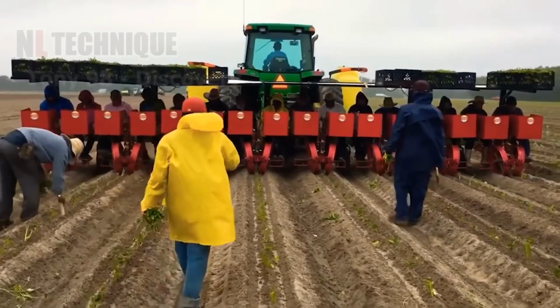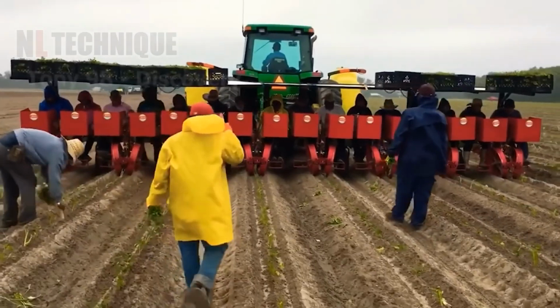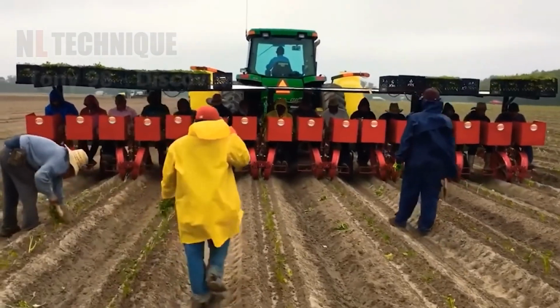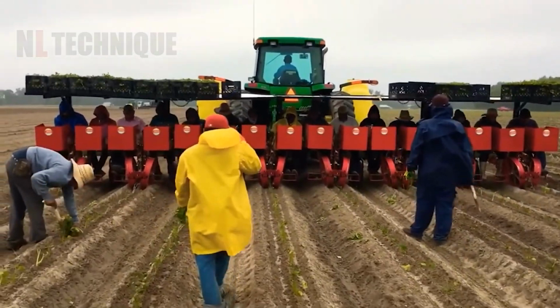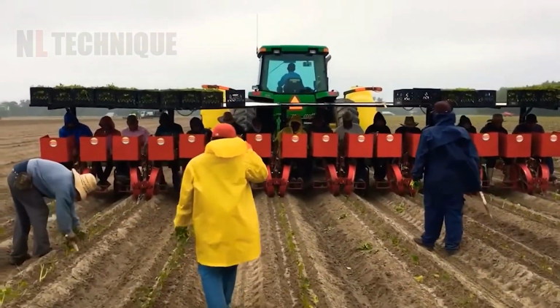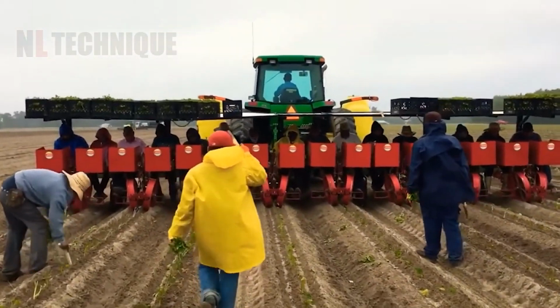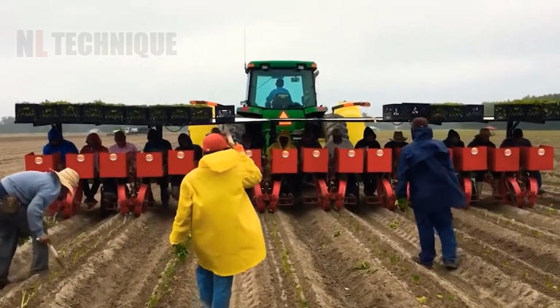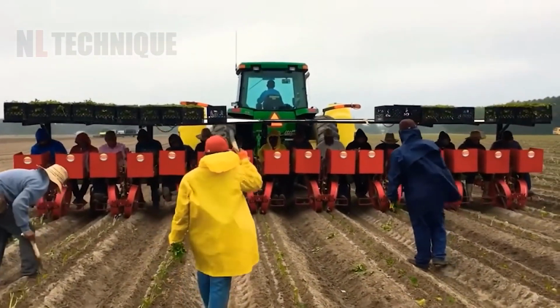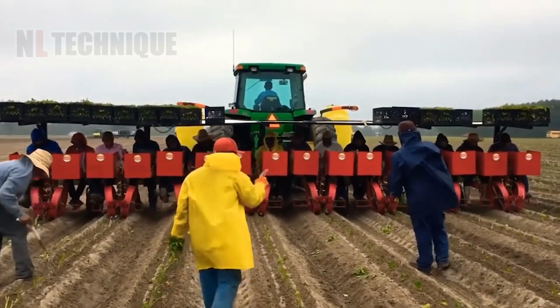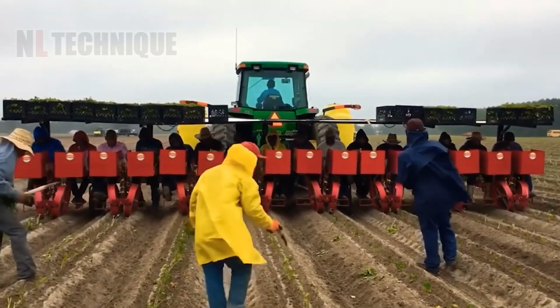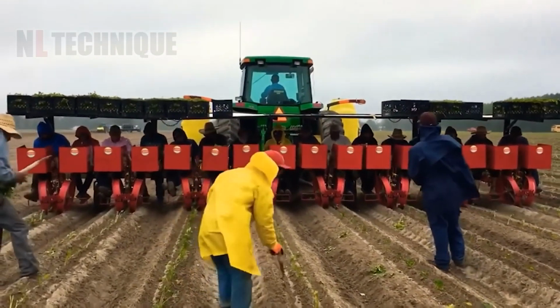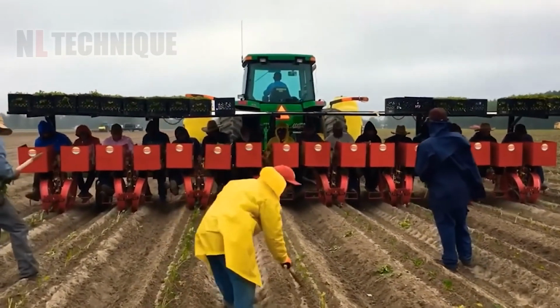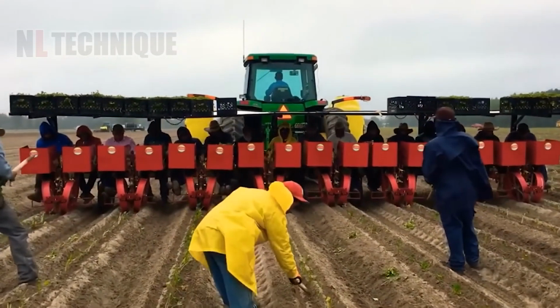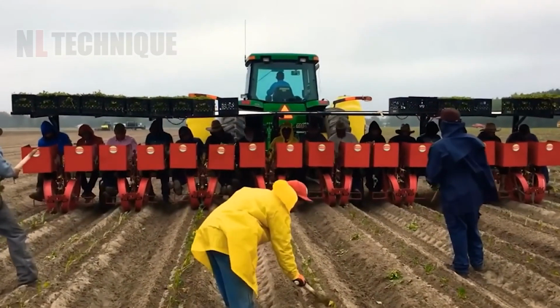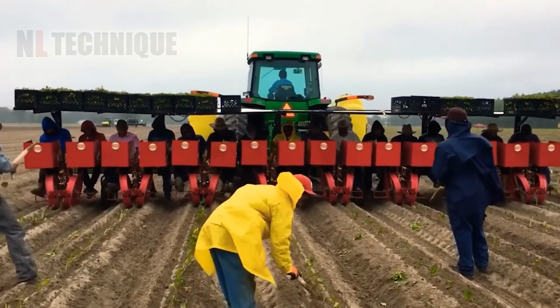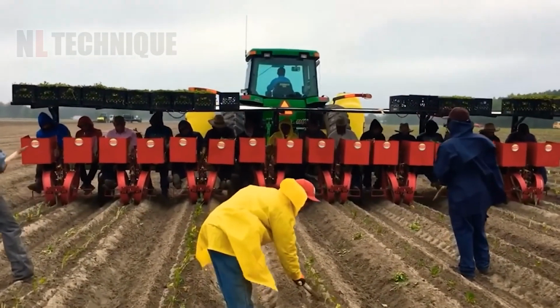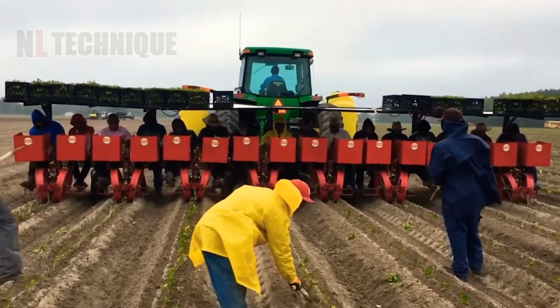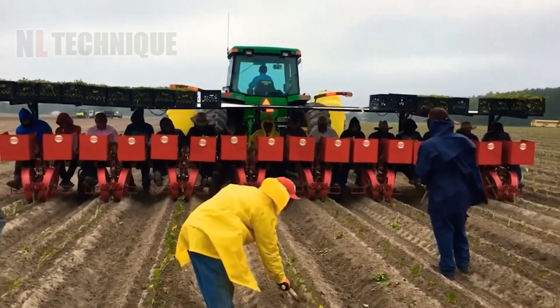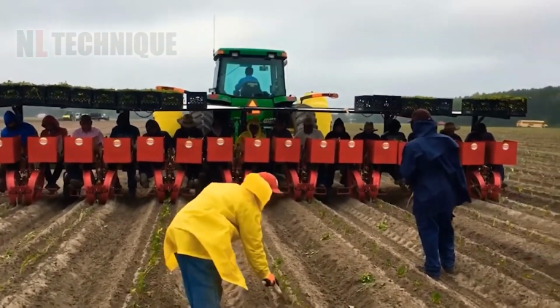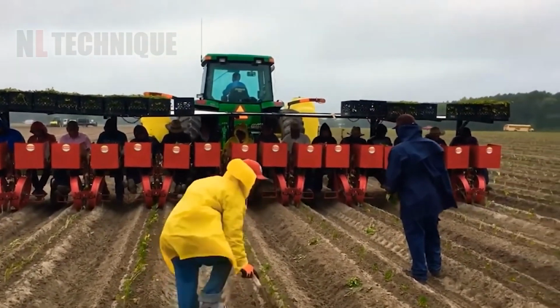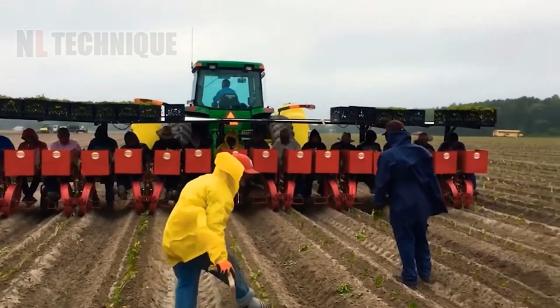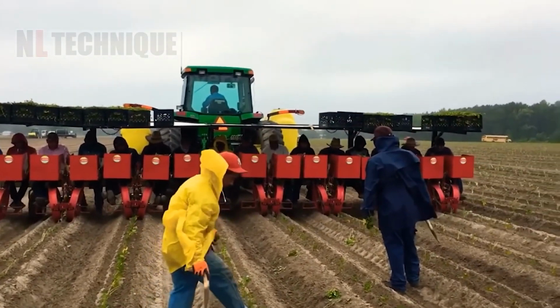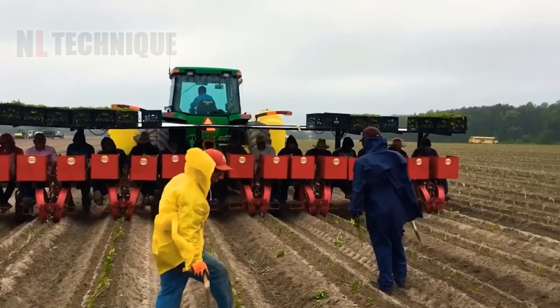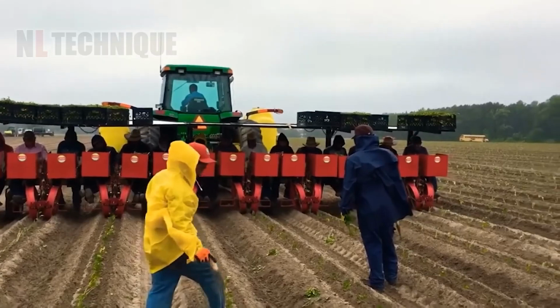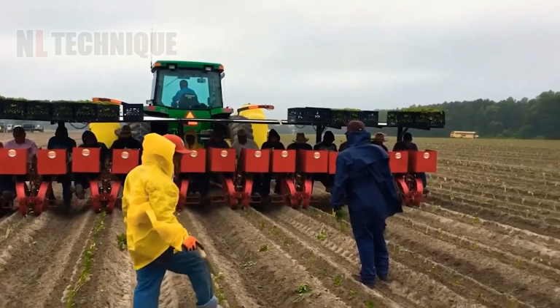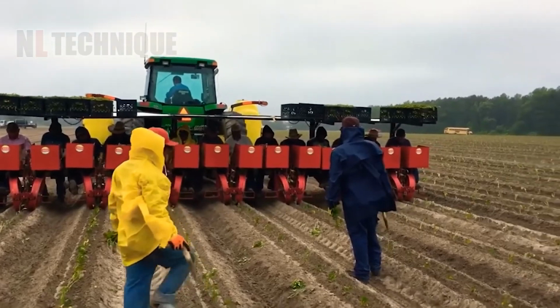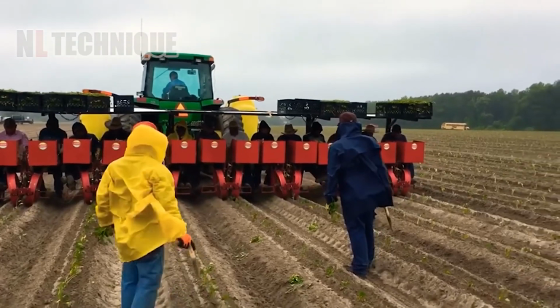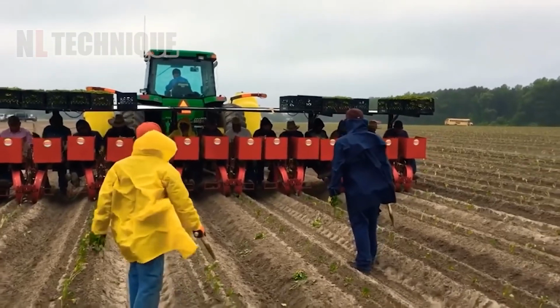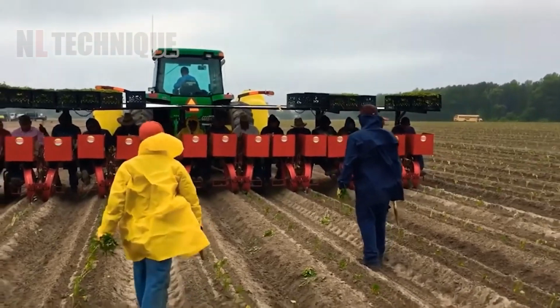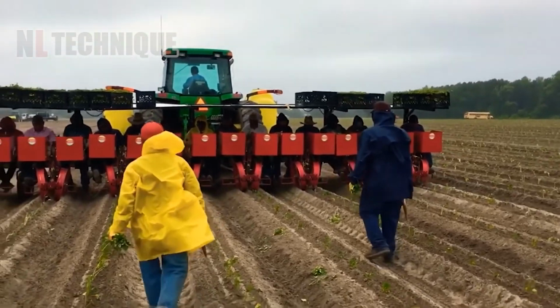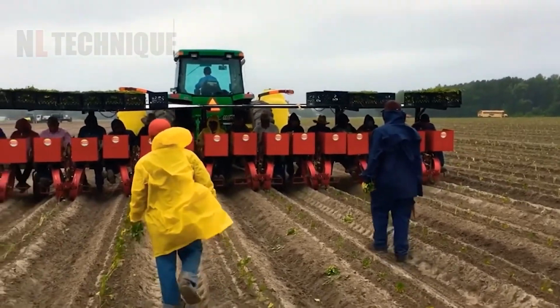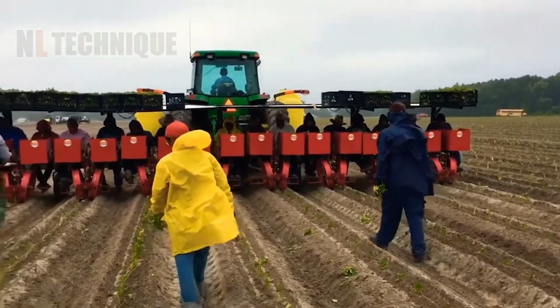New beginnings for sweet potatoes. Watch as they set roots in their new land.